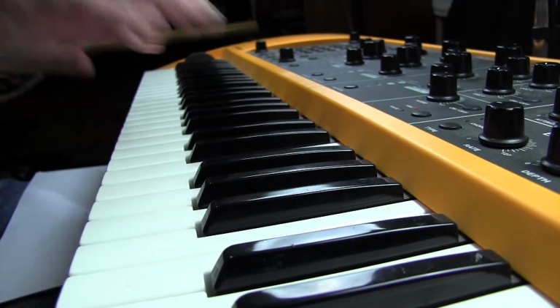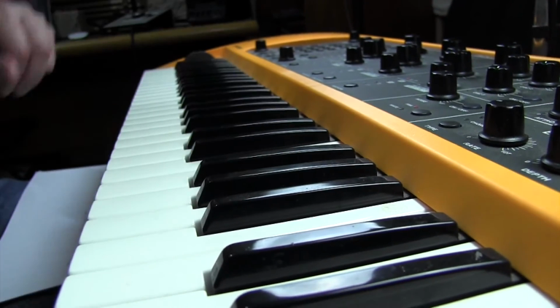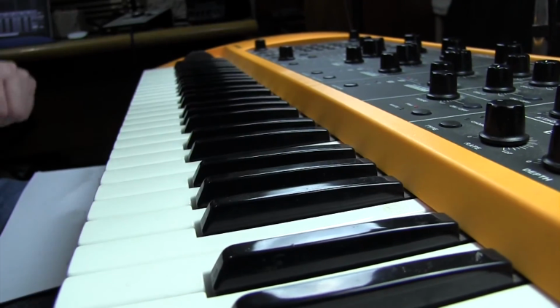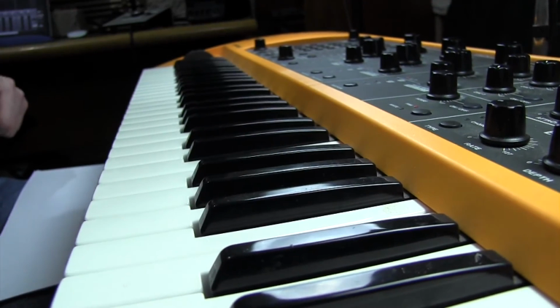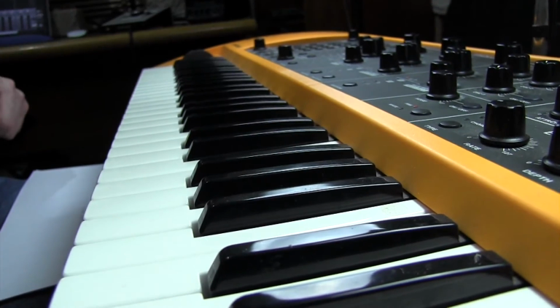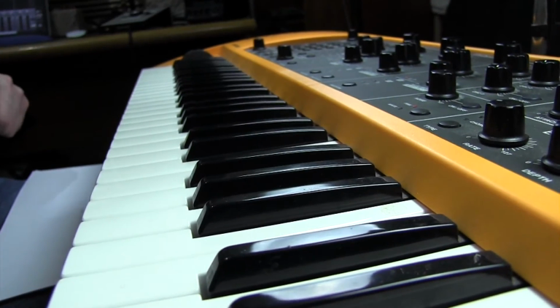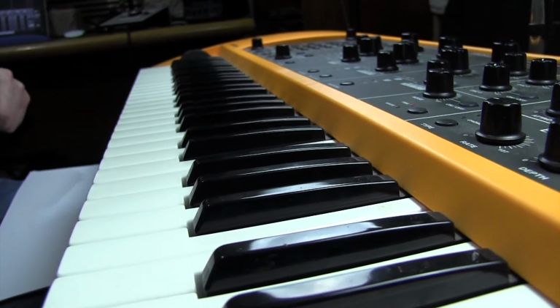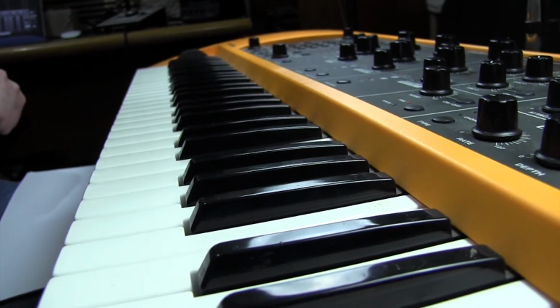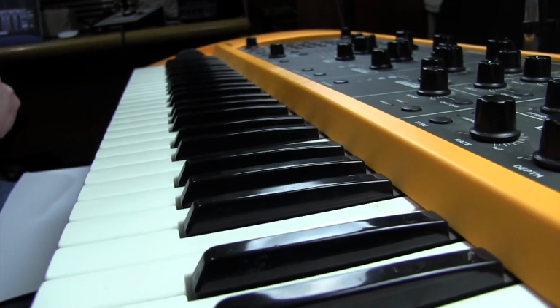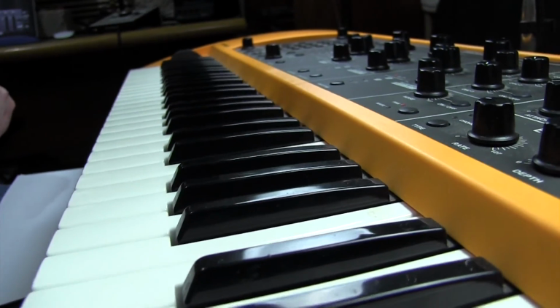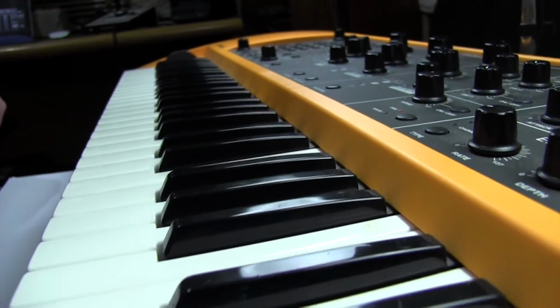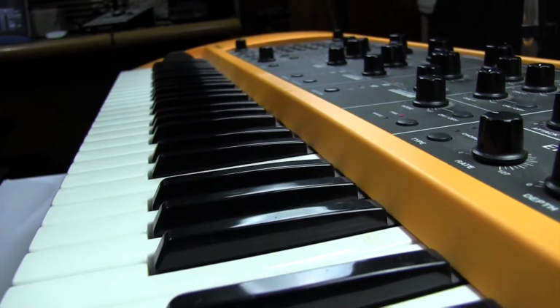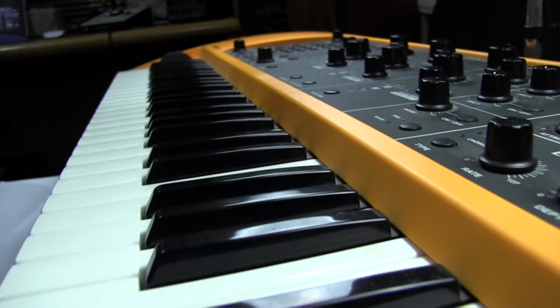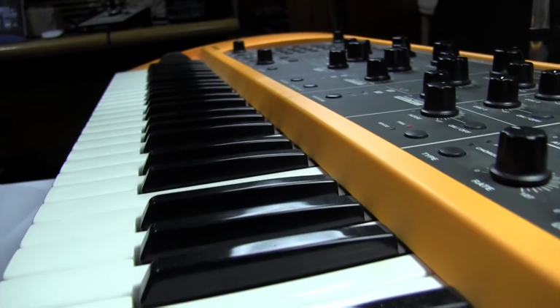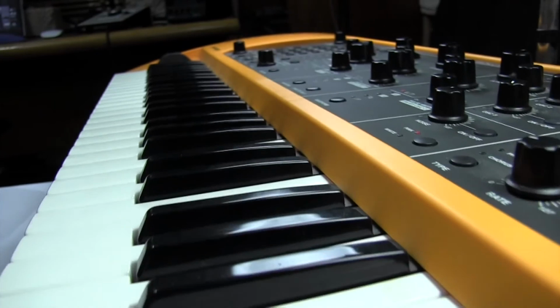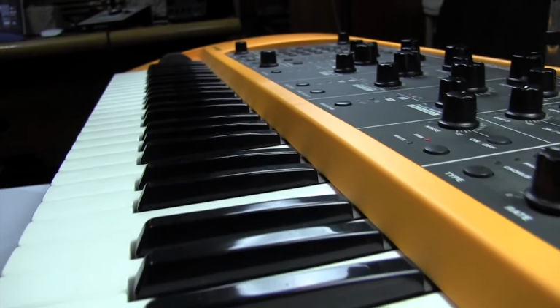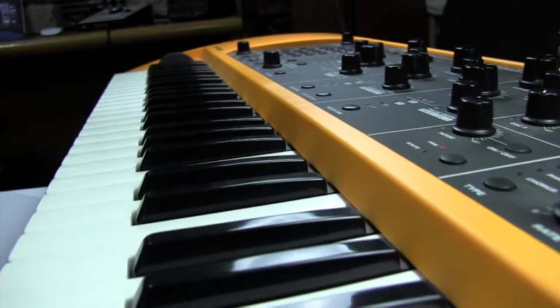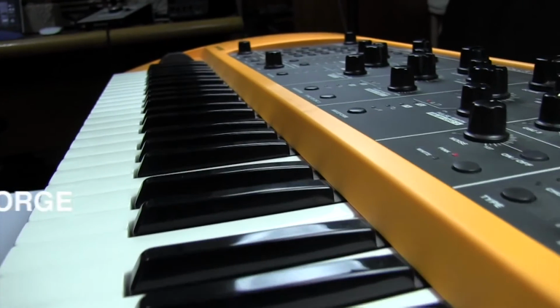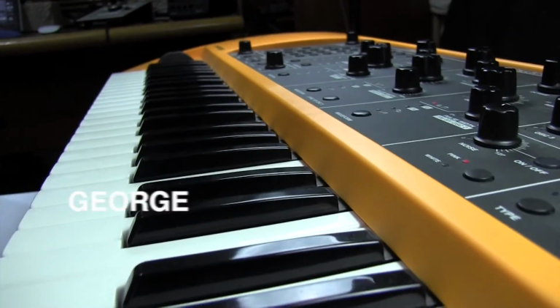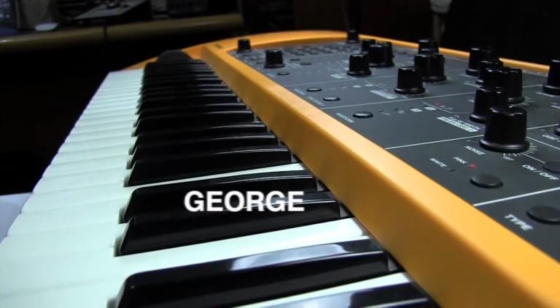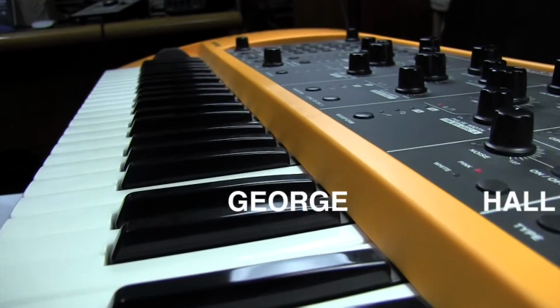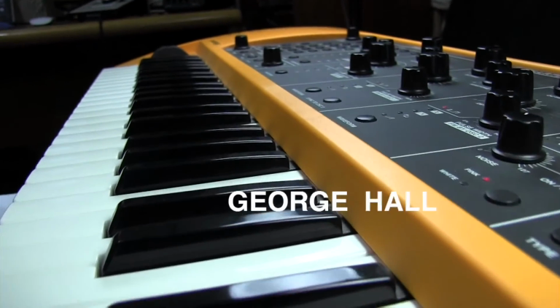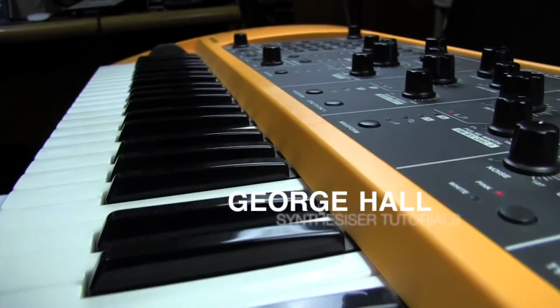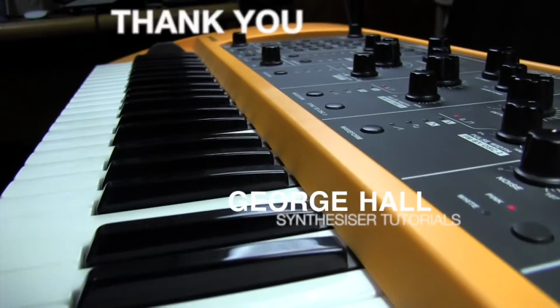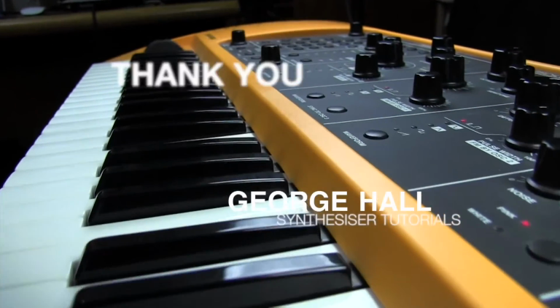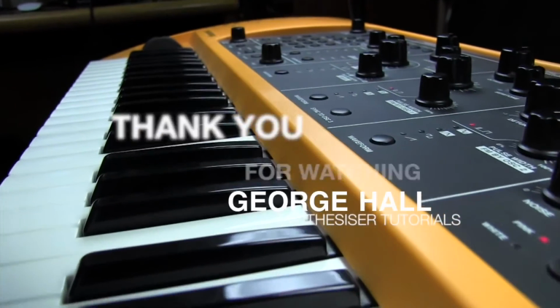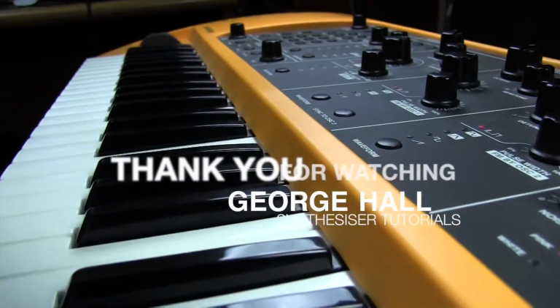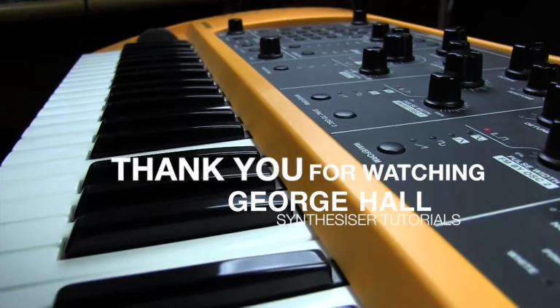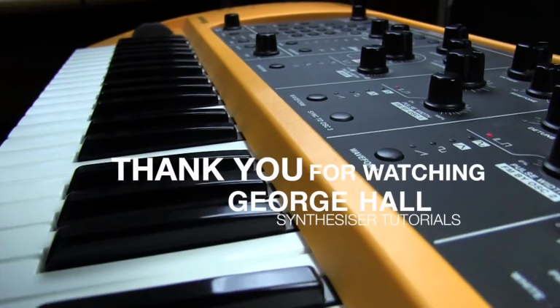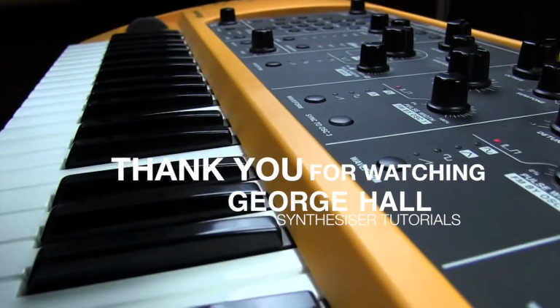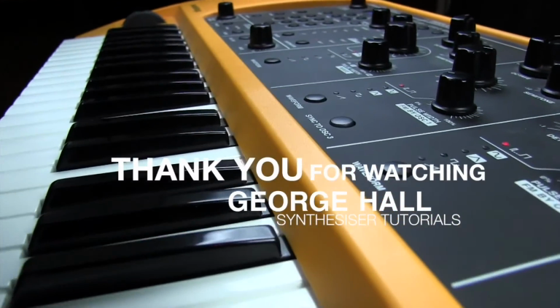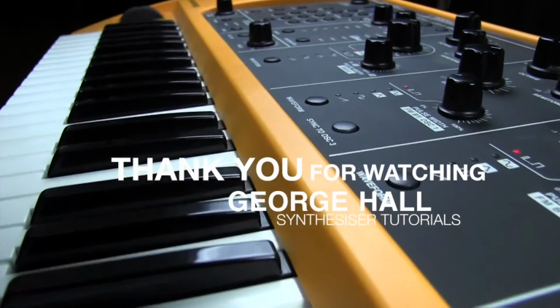And that concludes our journey into the Sgt. Pepper keyboard intro sounds.